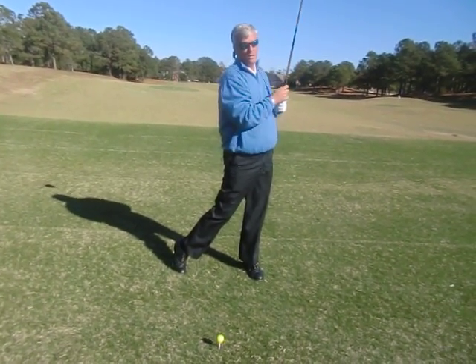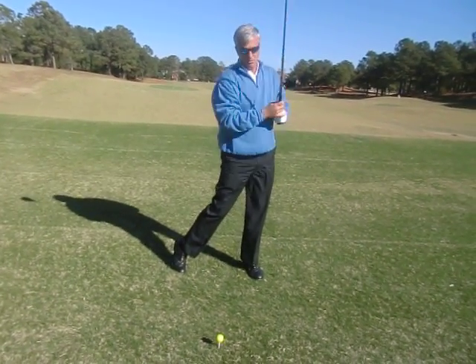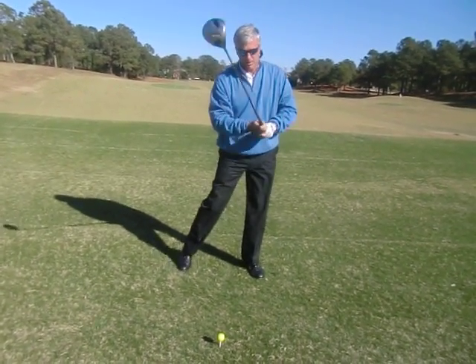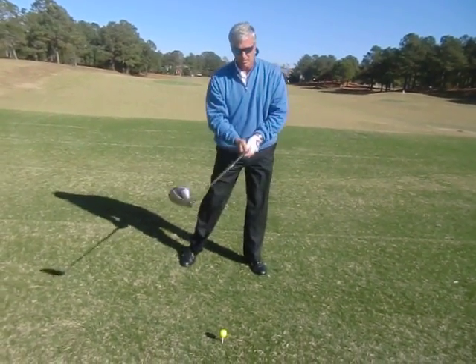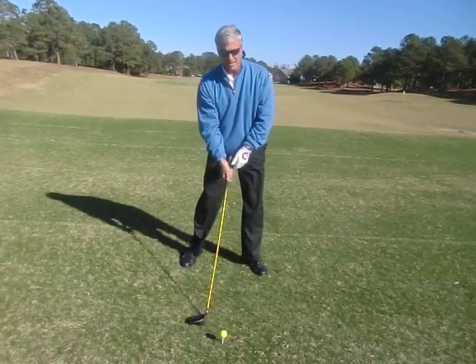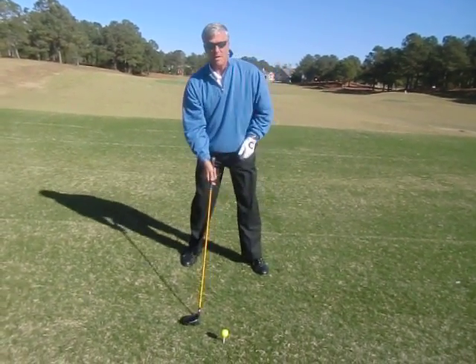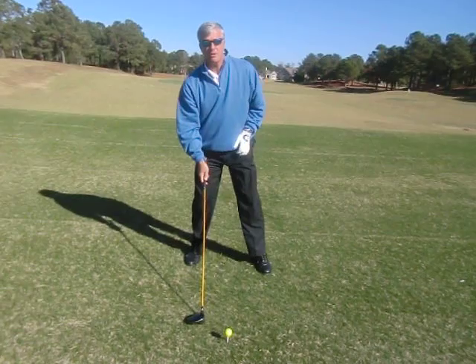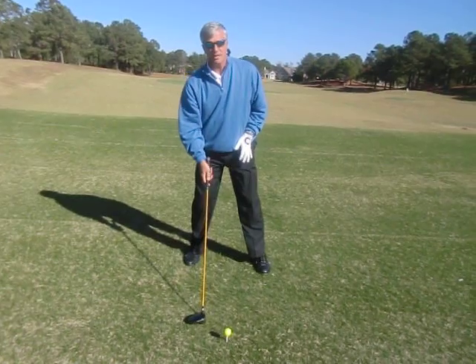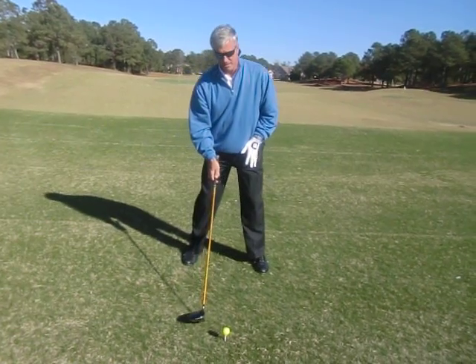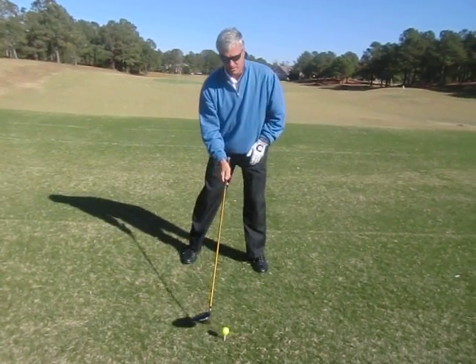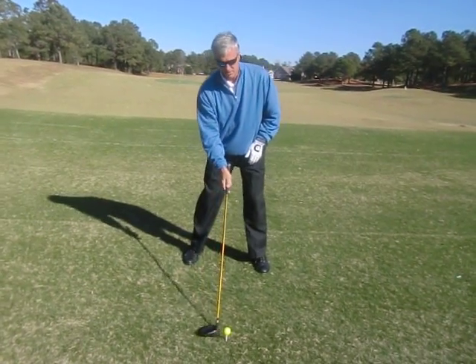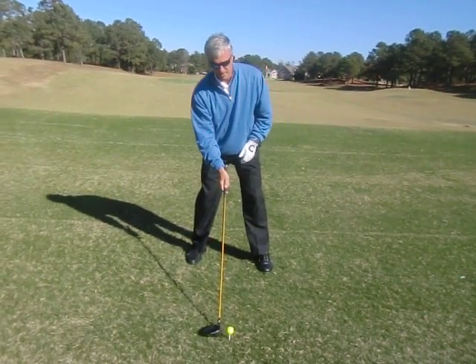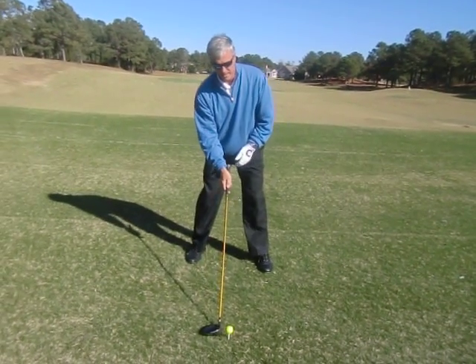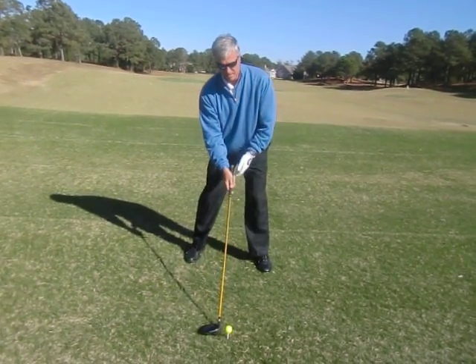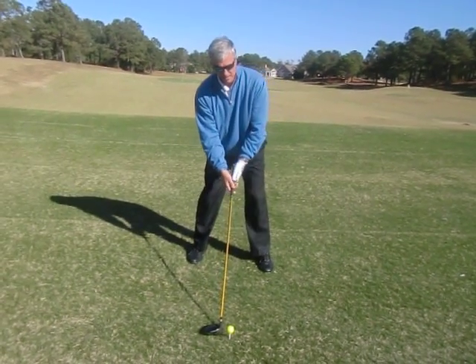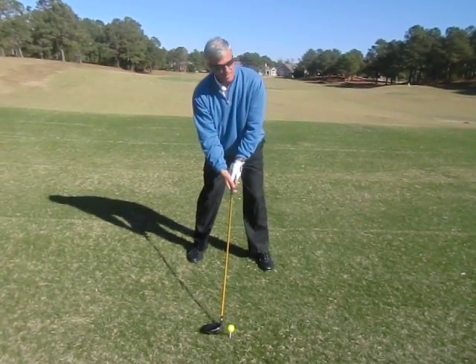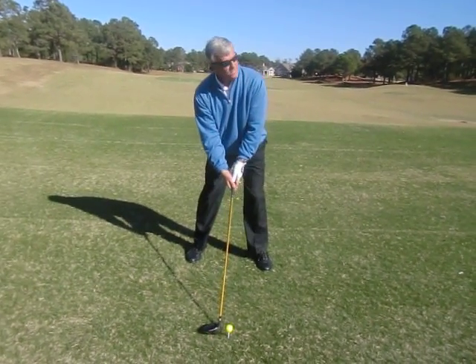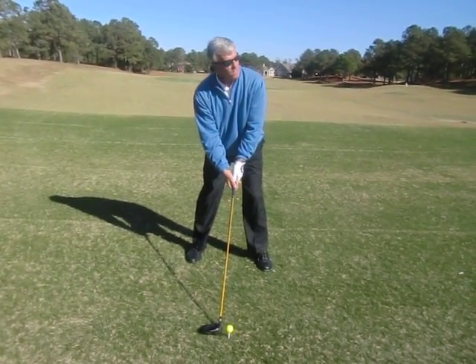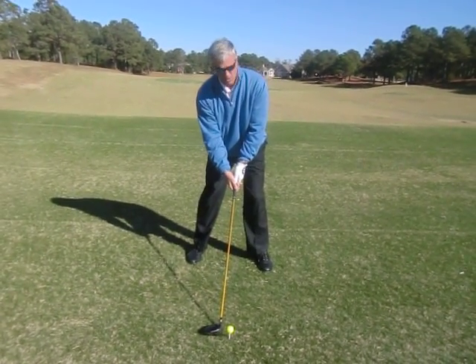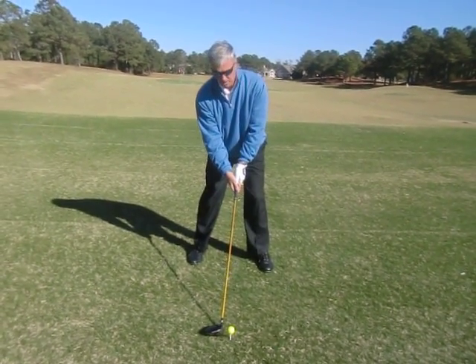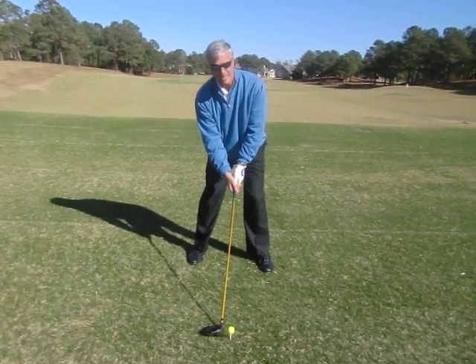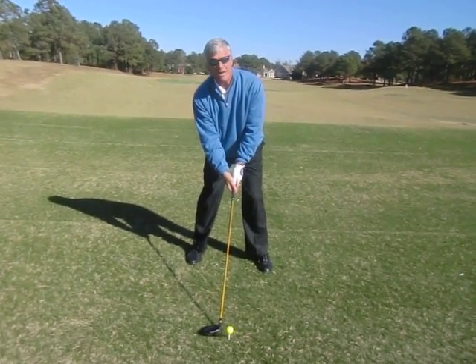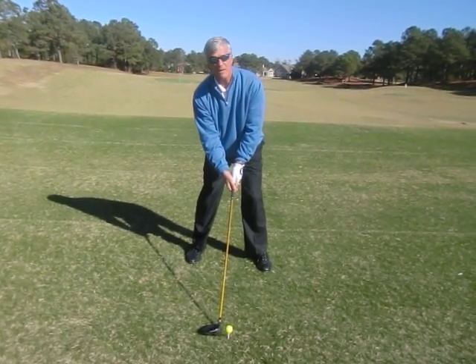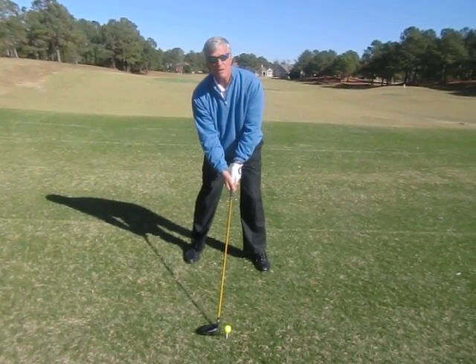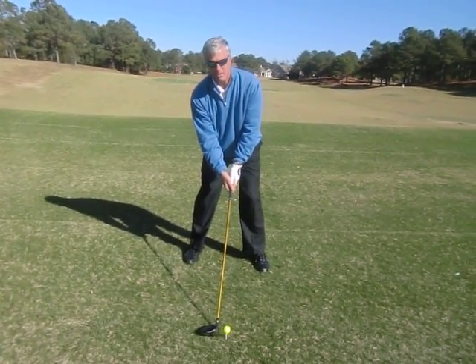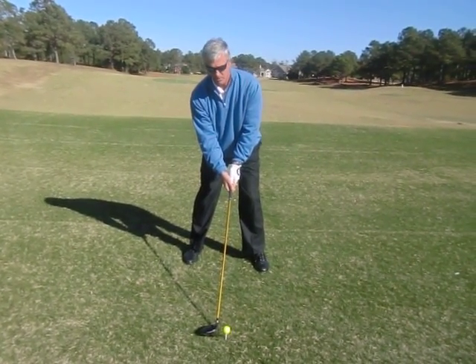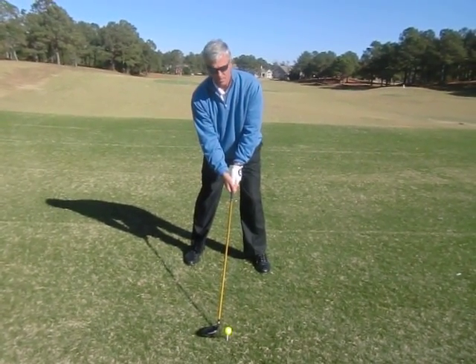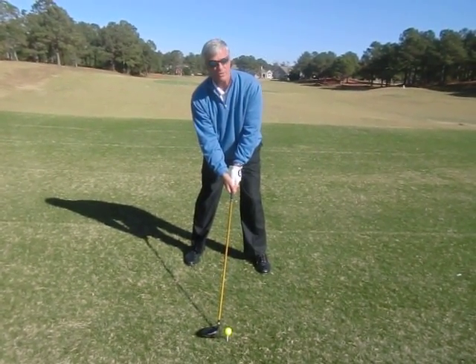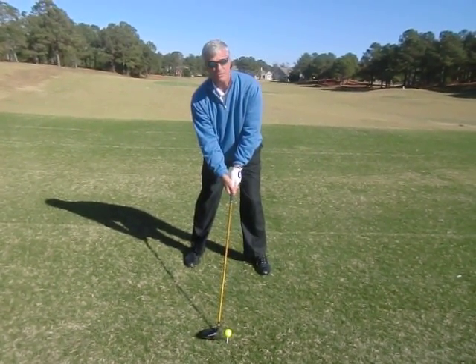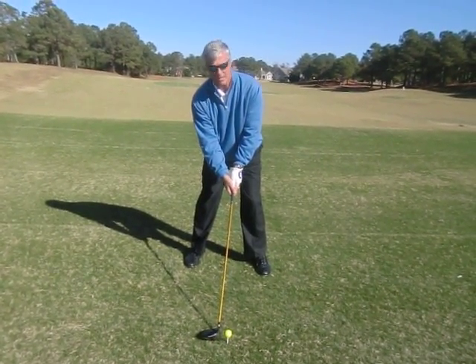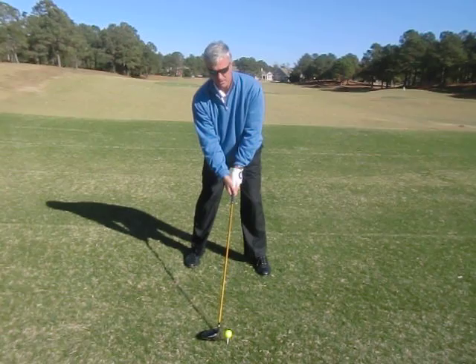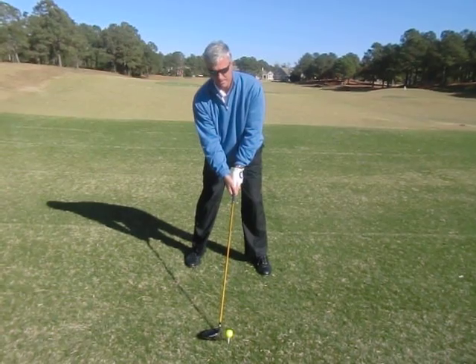This way, we're going to maximize our distance. We're going to see the ball go lots higher than we're normally used to seeing, all right?